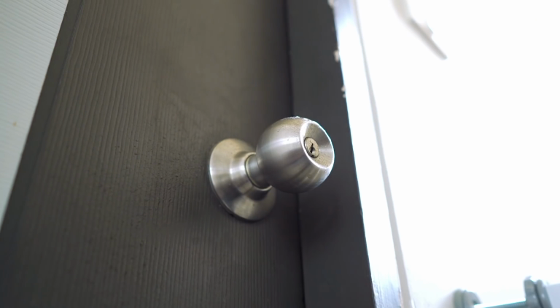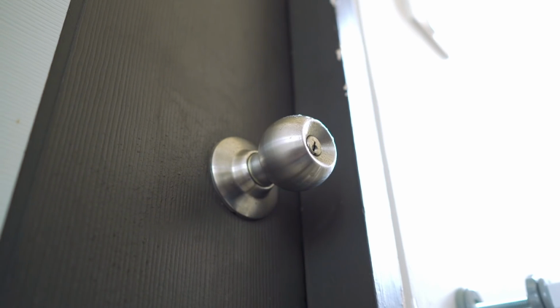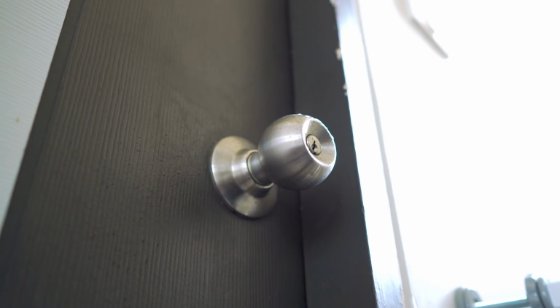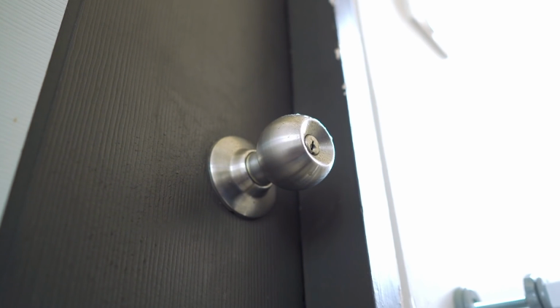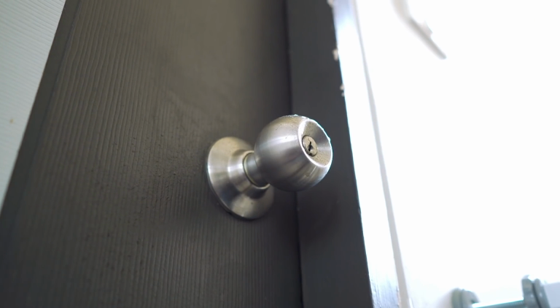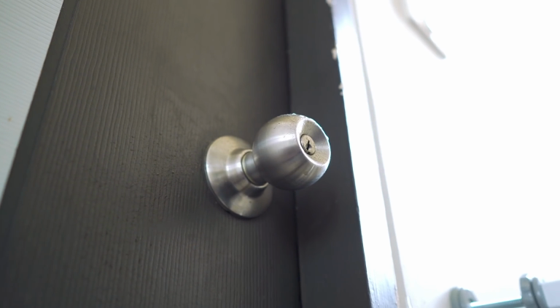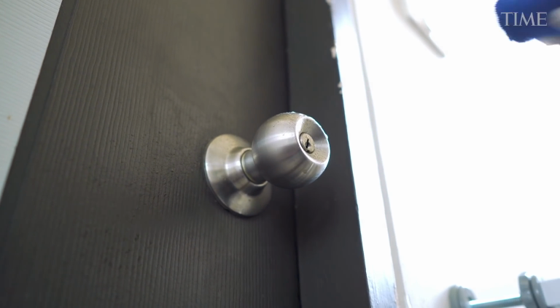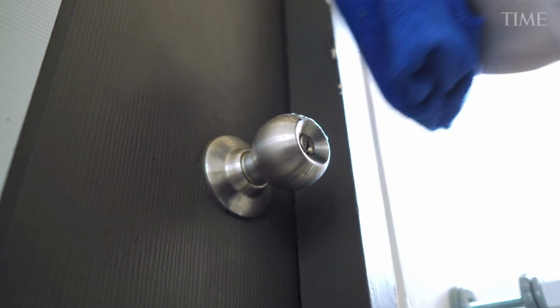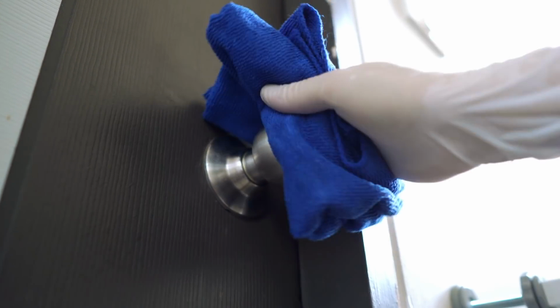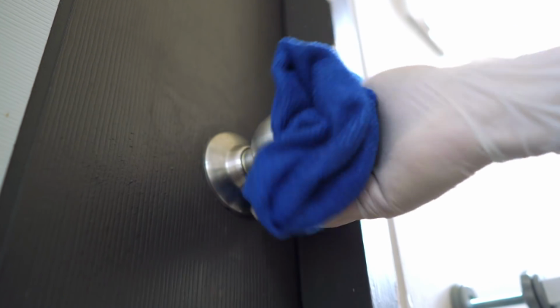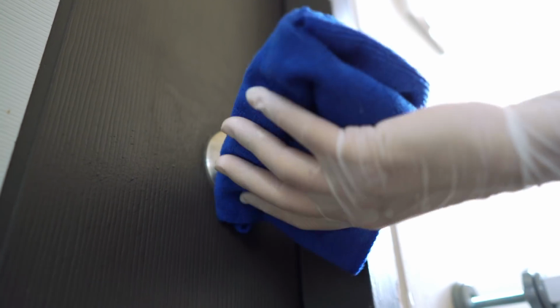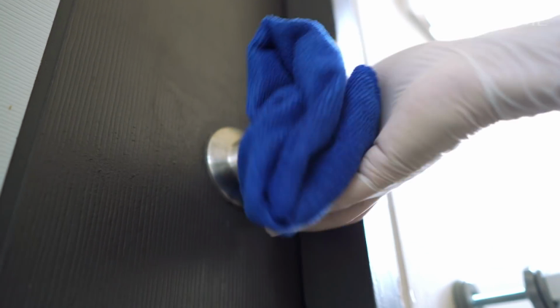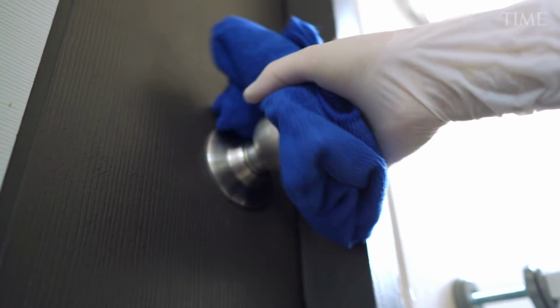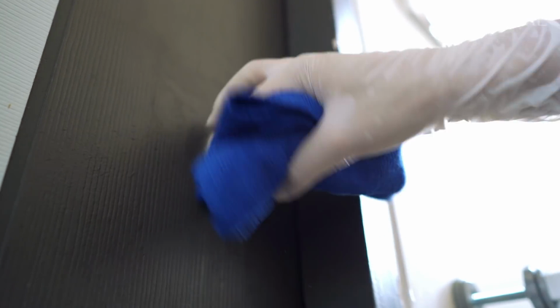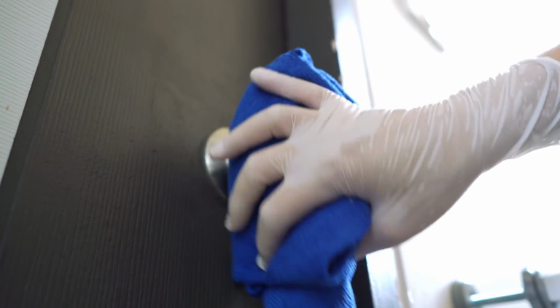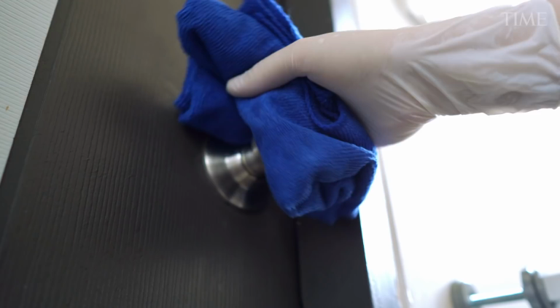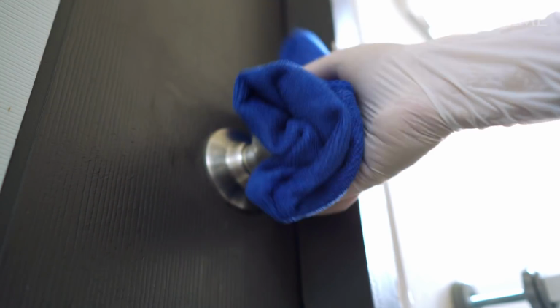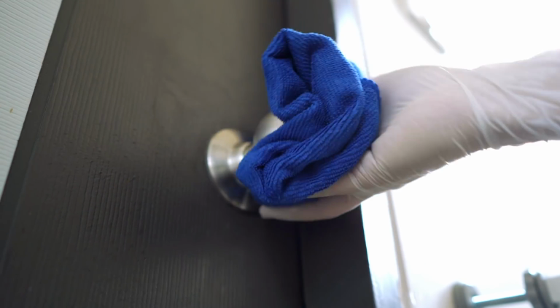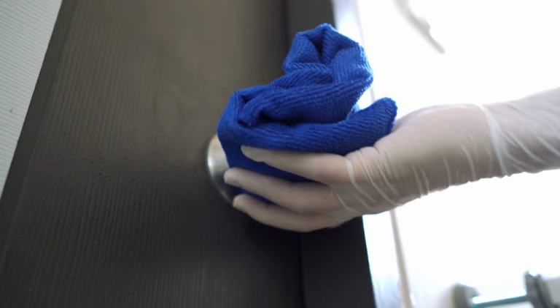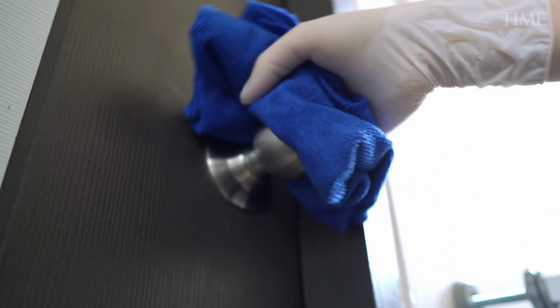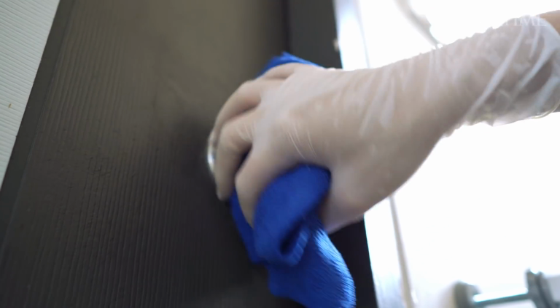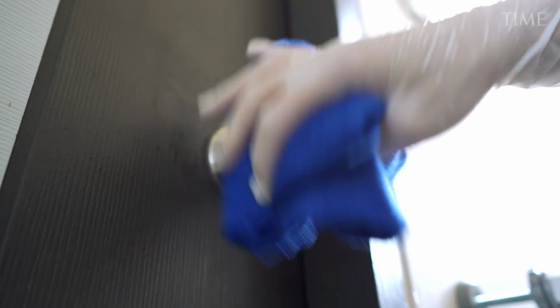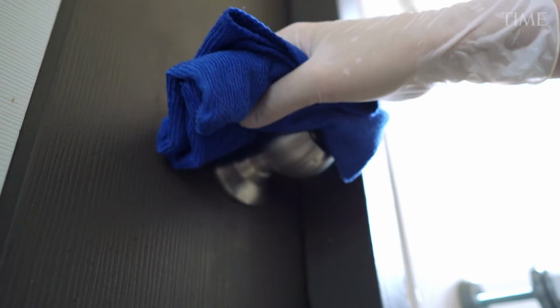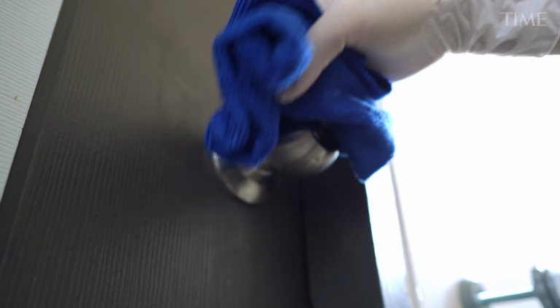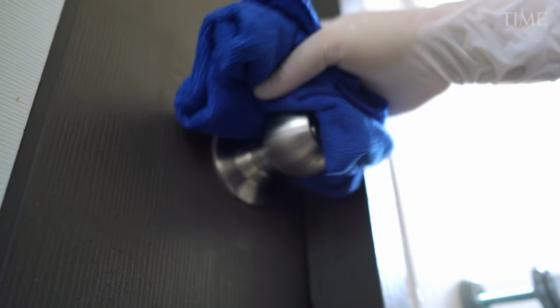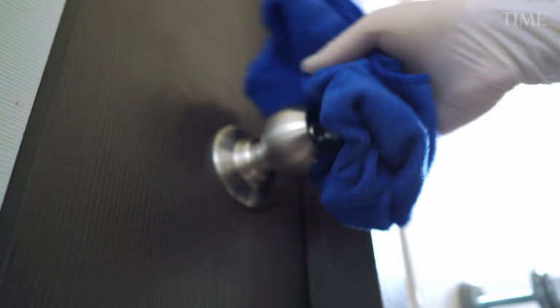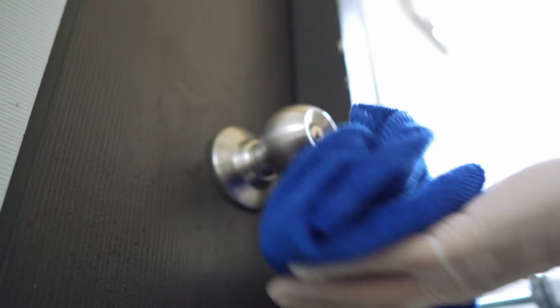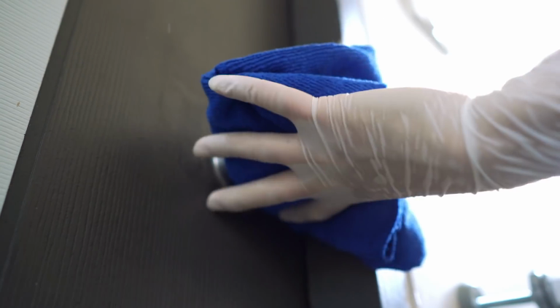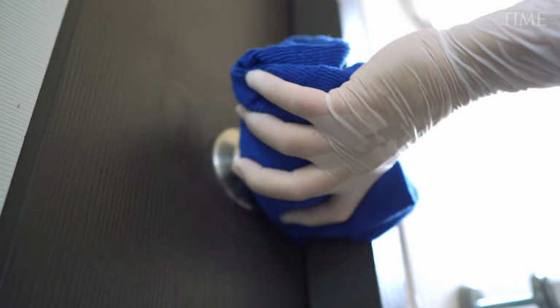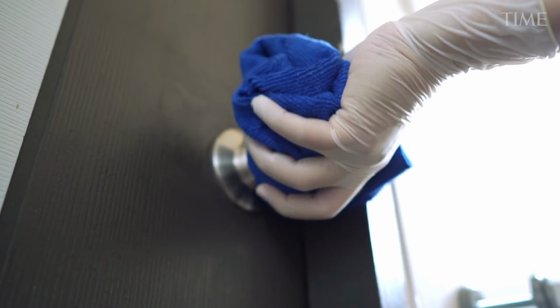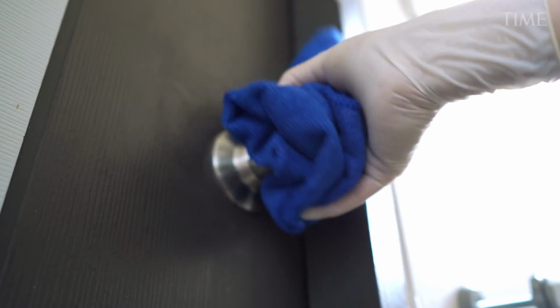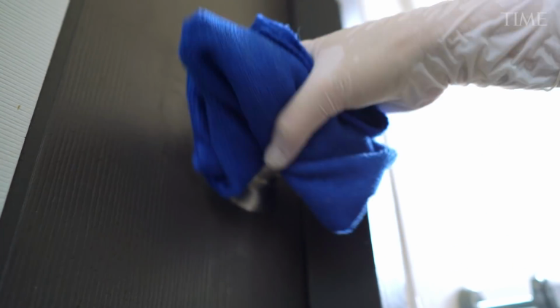You're not looking to make them sterile like in an operating room. You're just really debulking and getting rid of most of the common stuff that will be there.